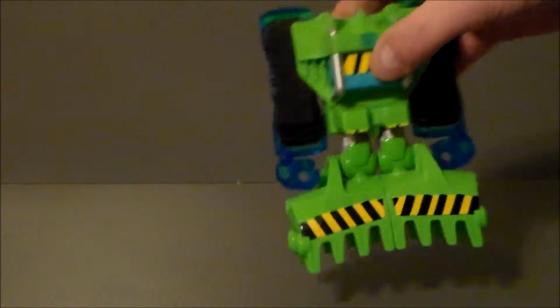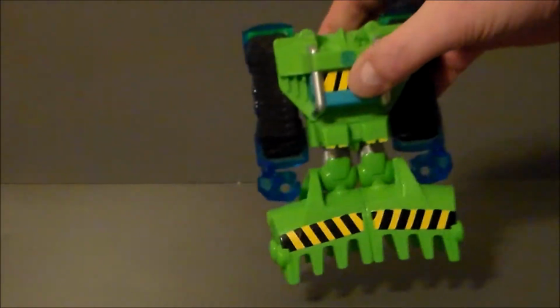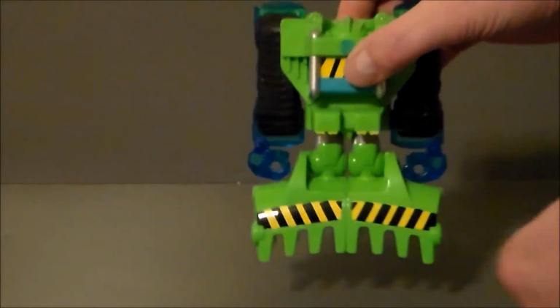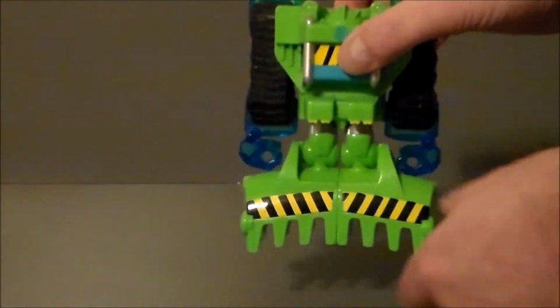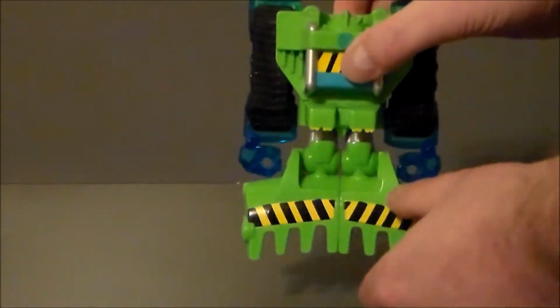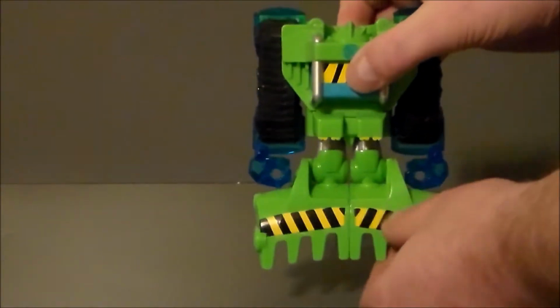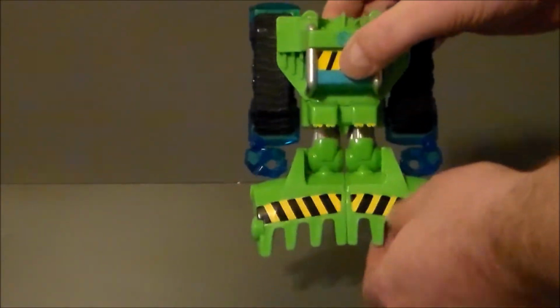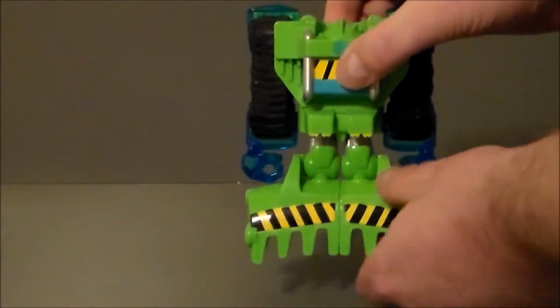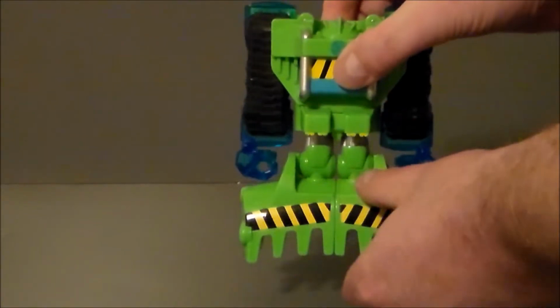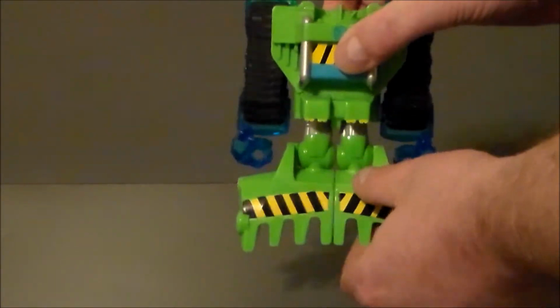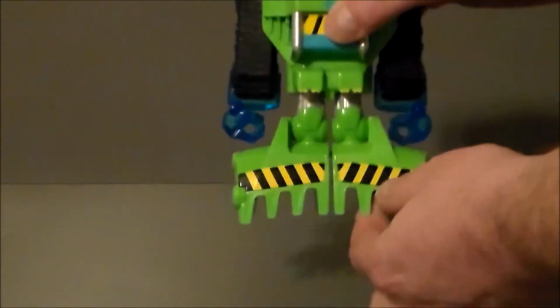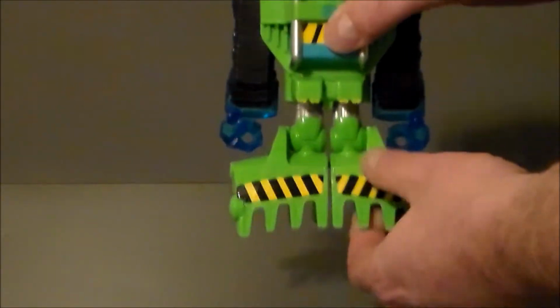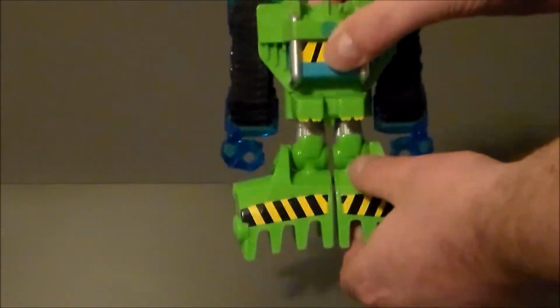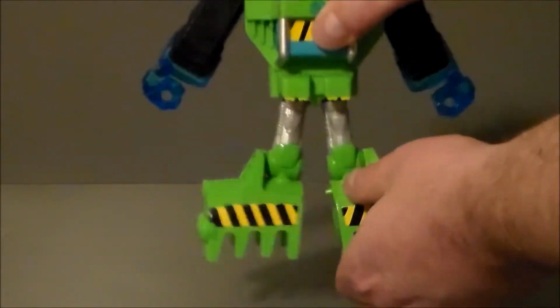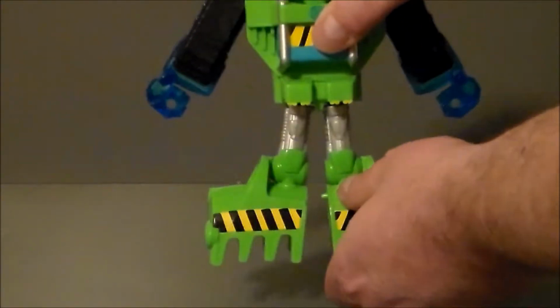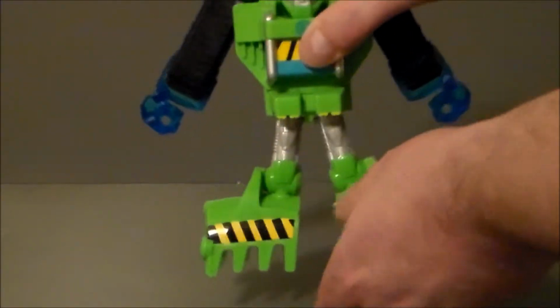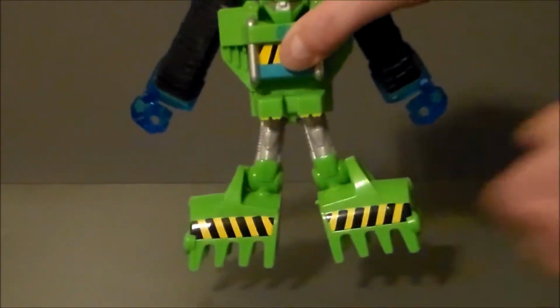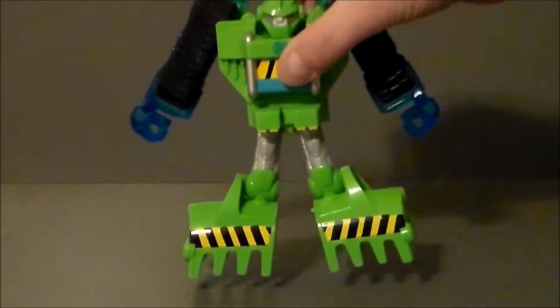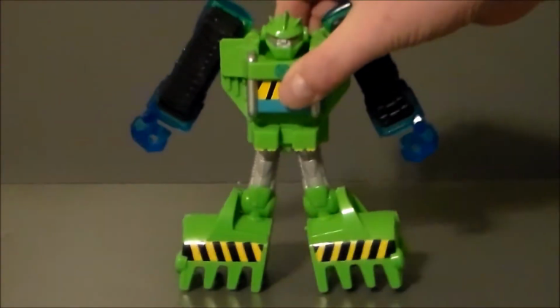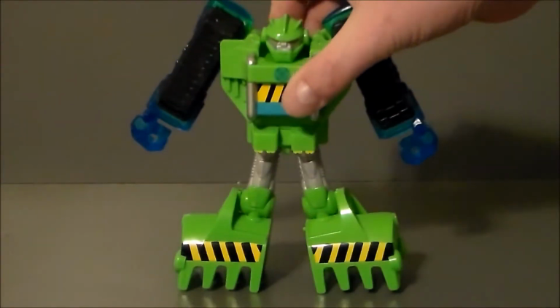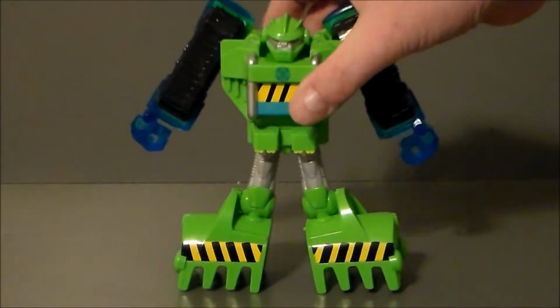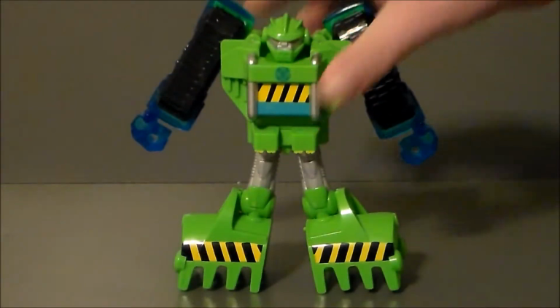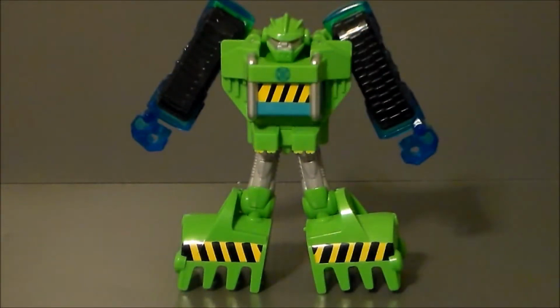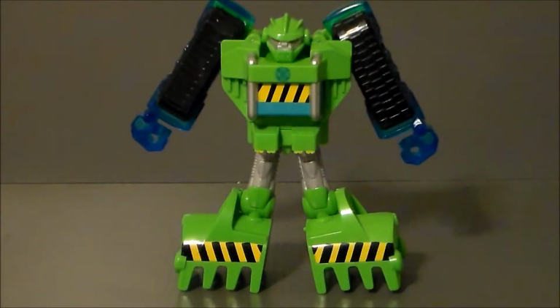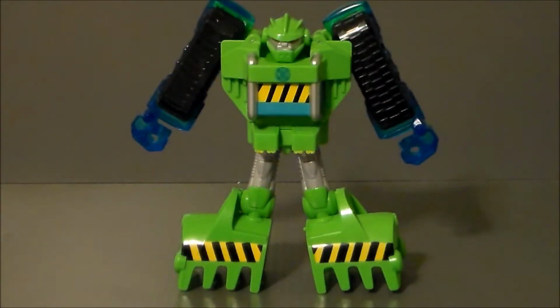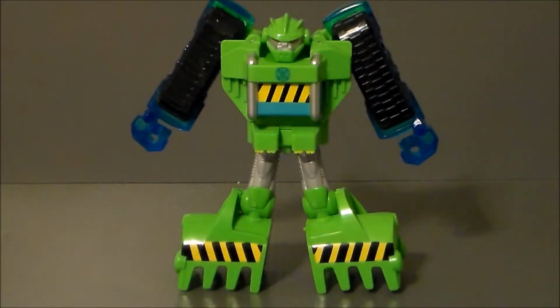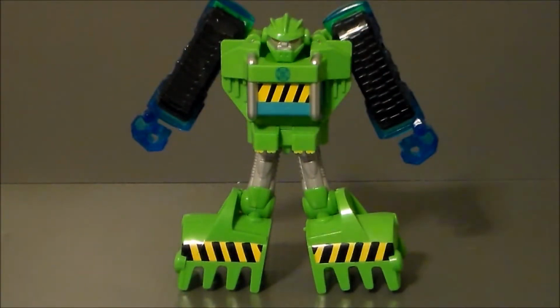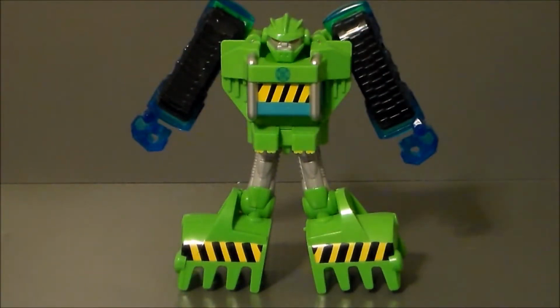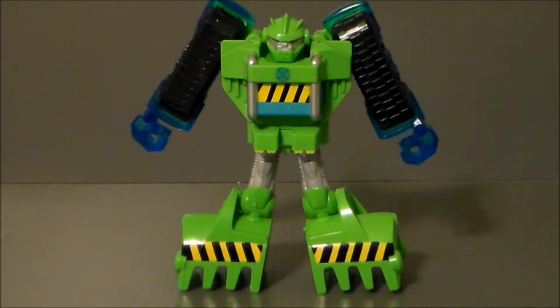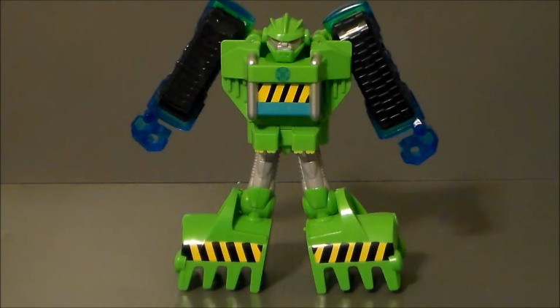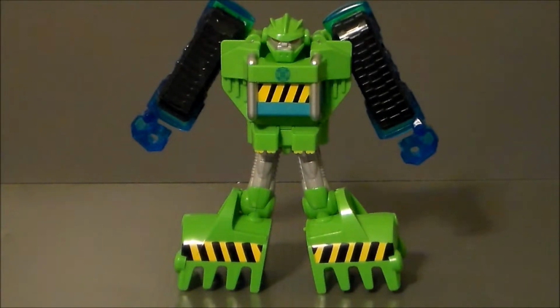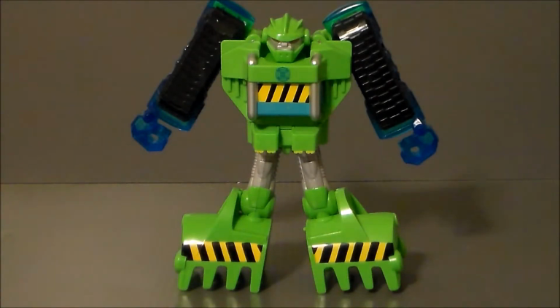Now, to transform him, you simply pull the legs down, and there he is in his robot mode.